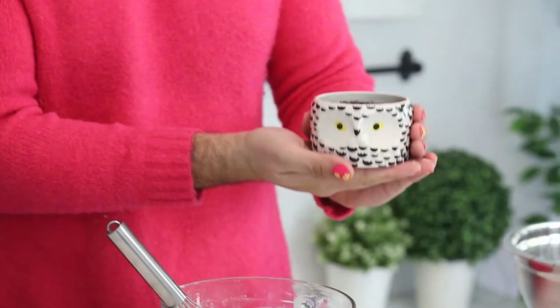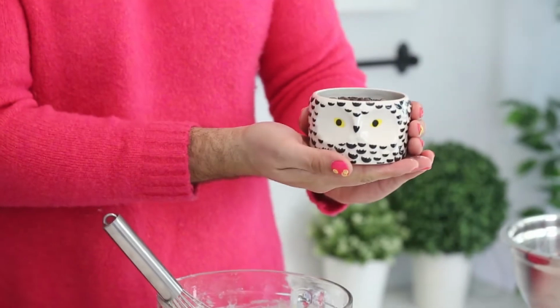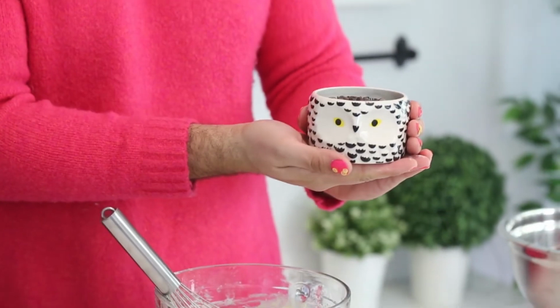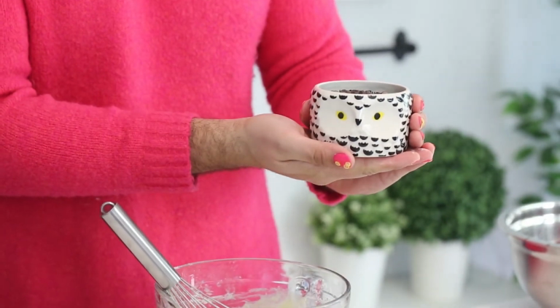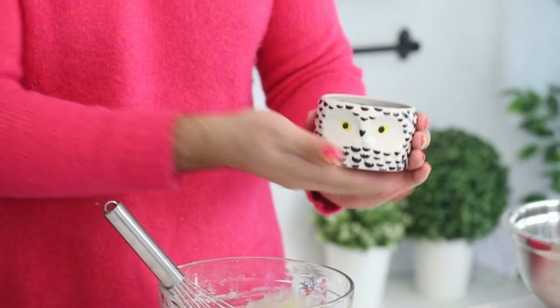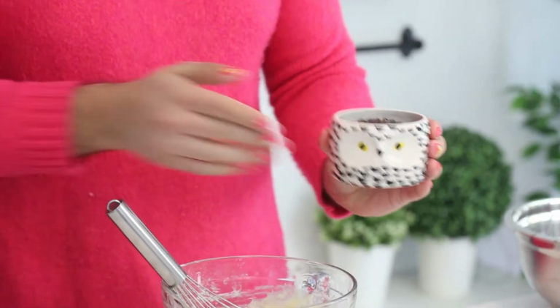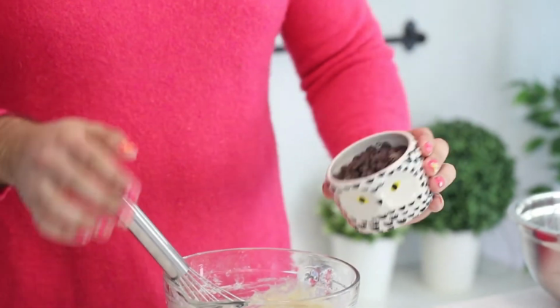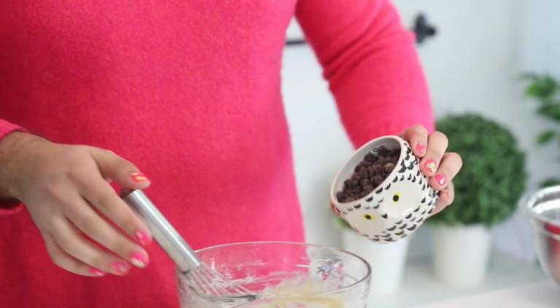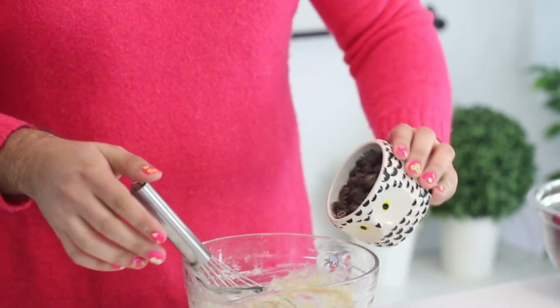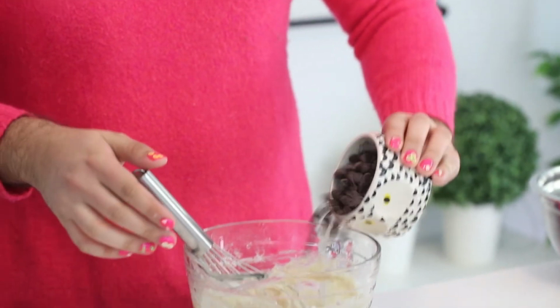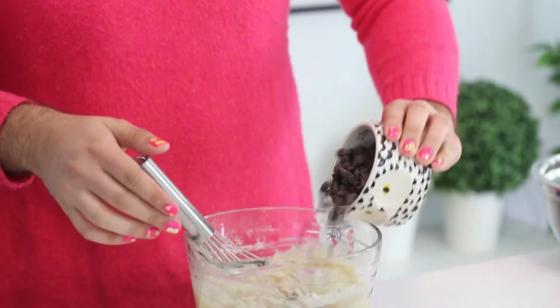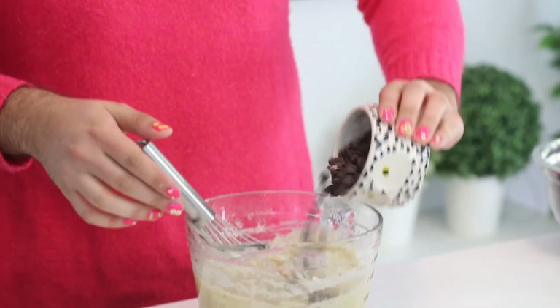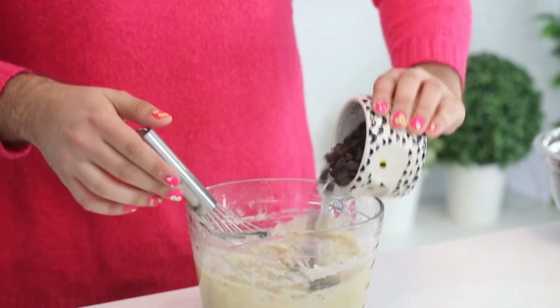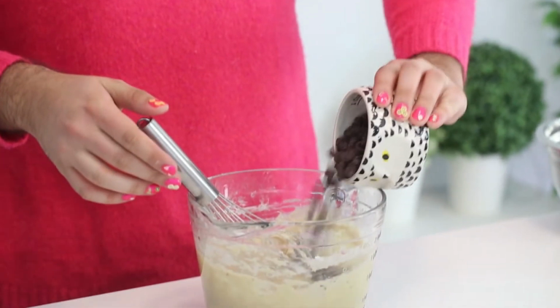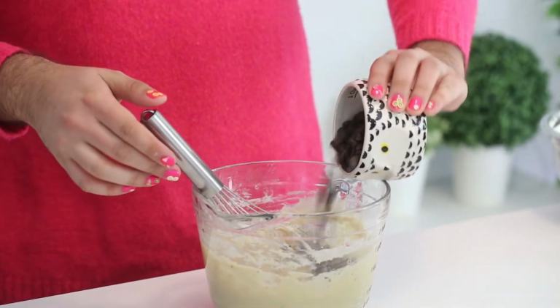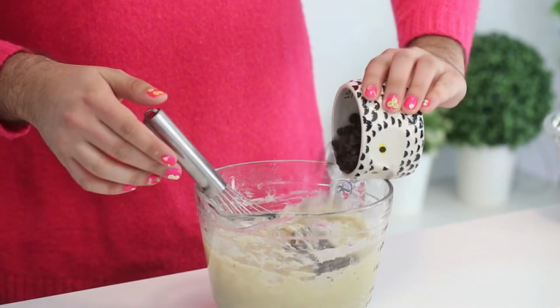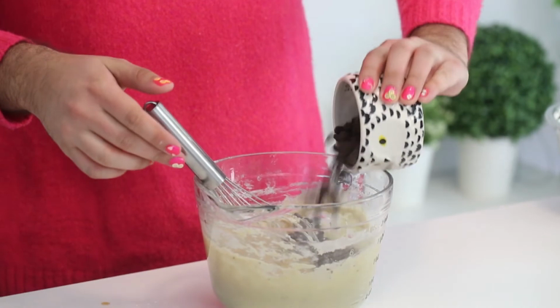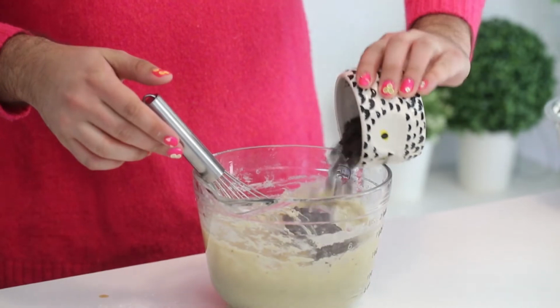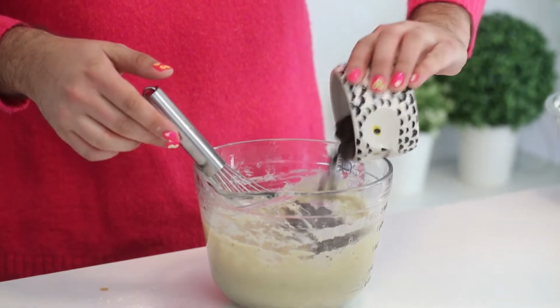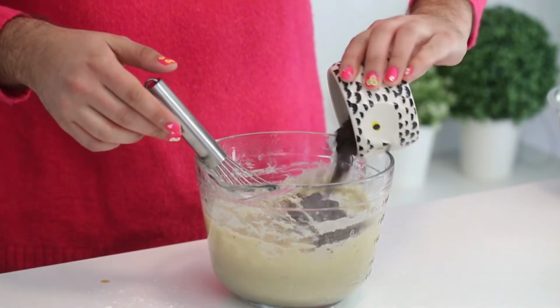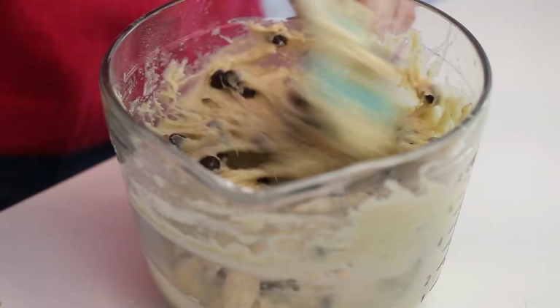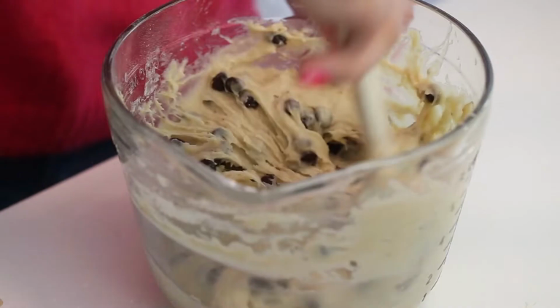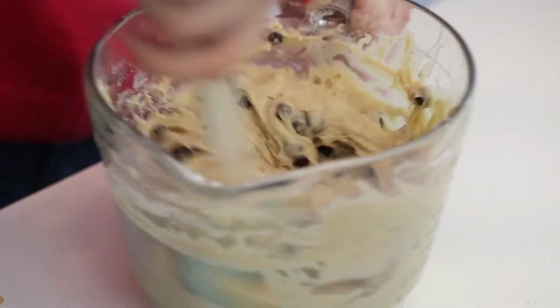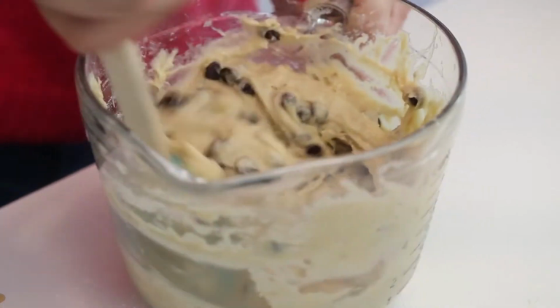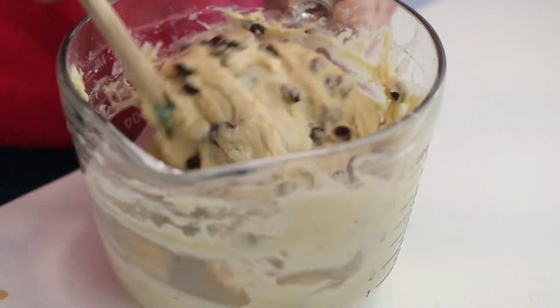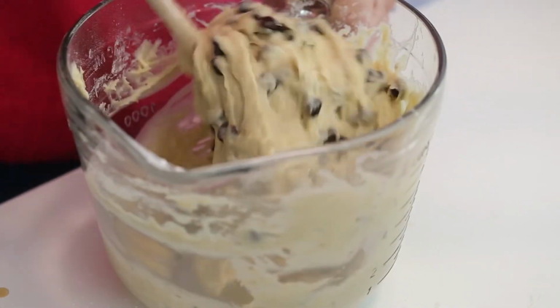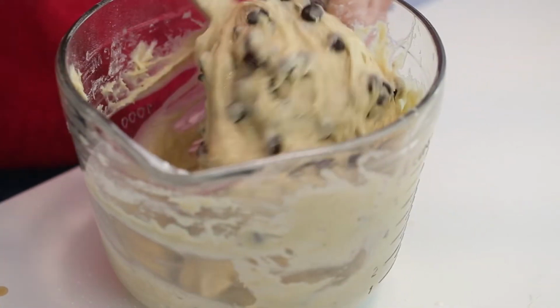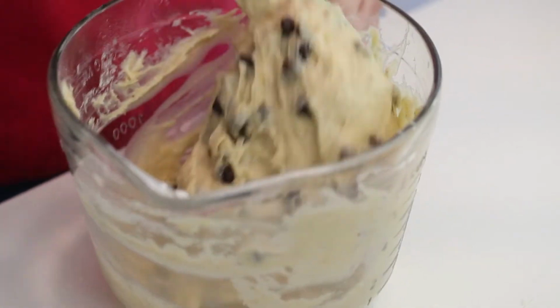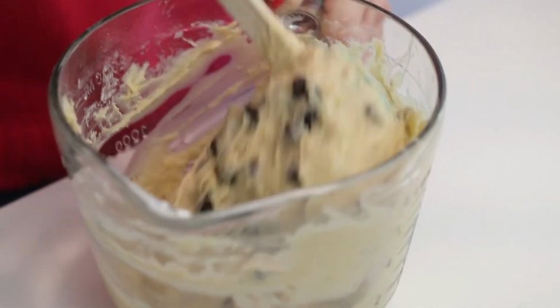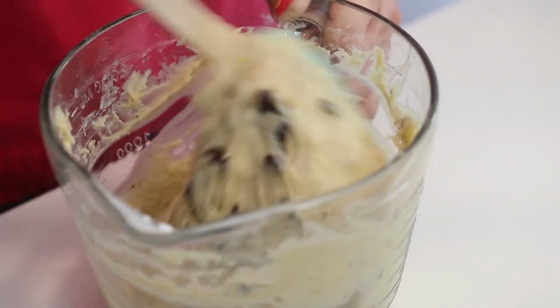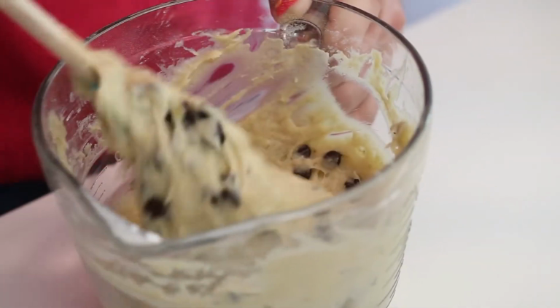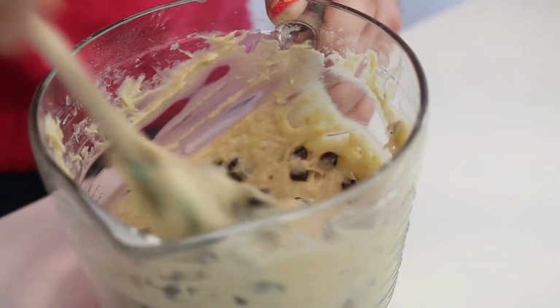Then add half a cup to one cup of chocolate chips. We are adding one cup because why not? Chocolate is amazing.